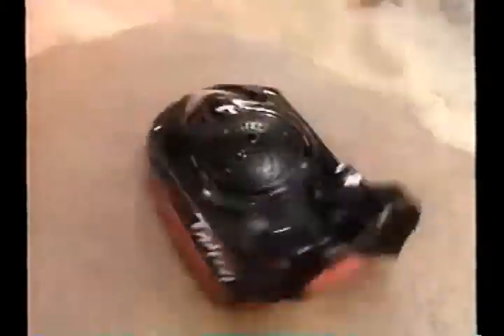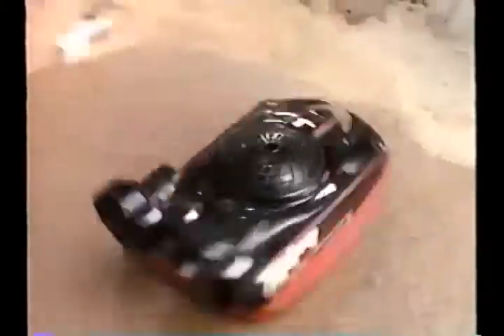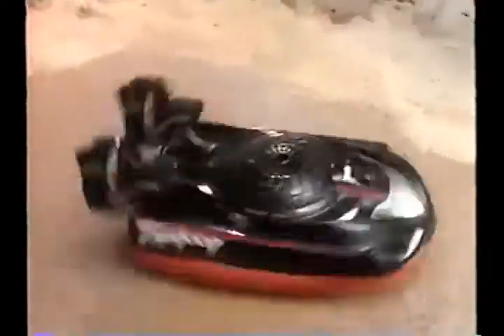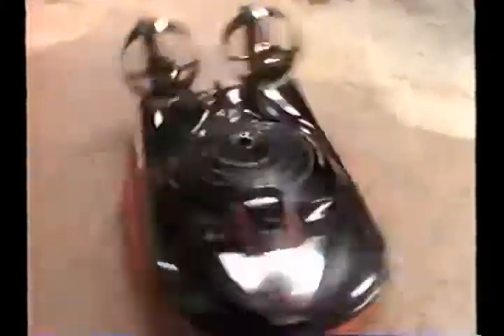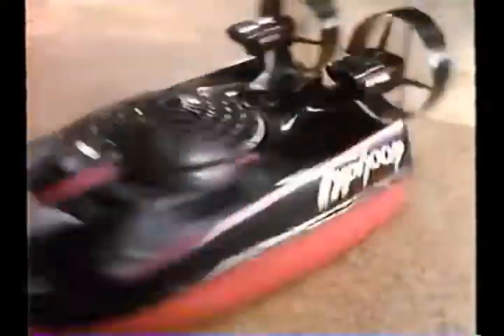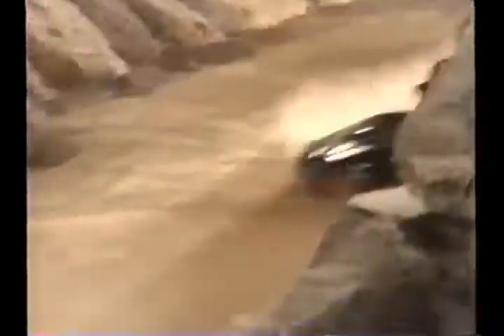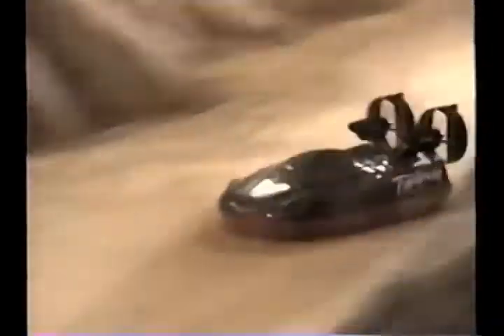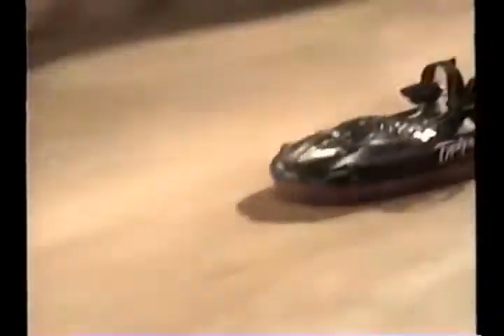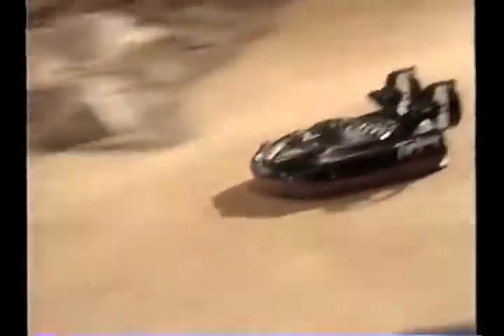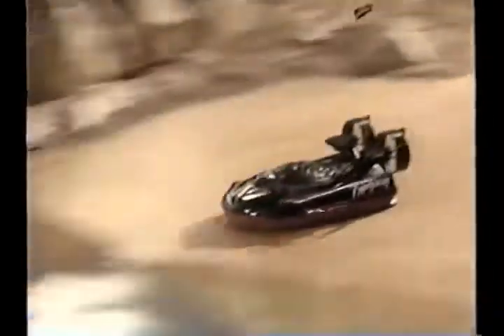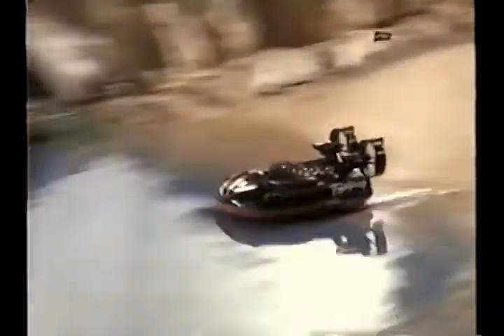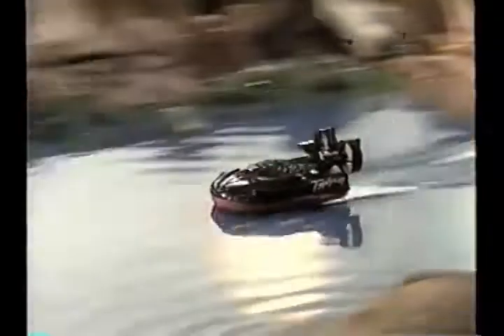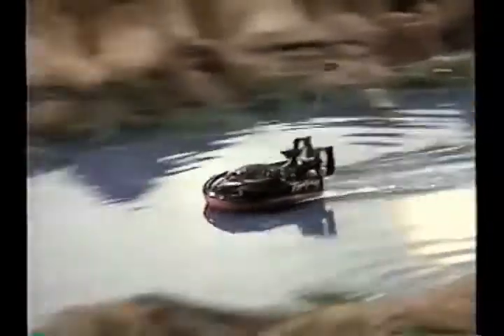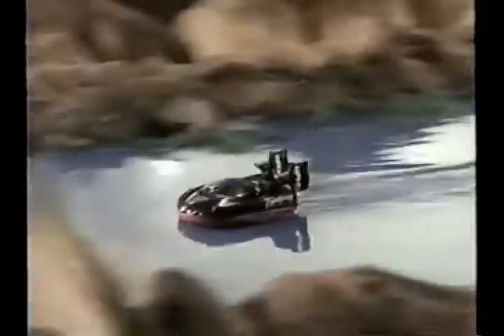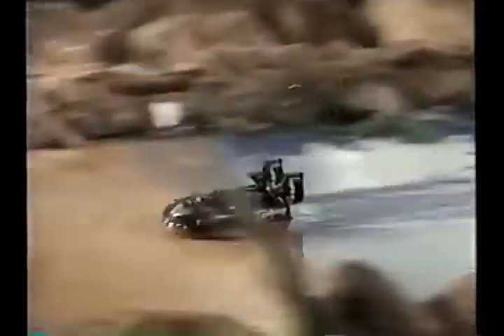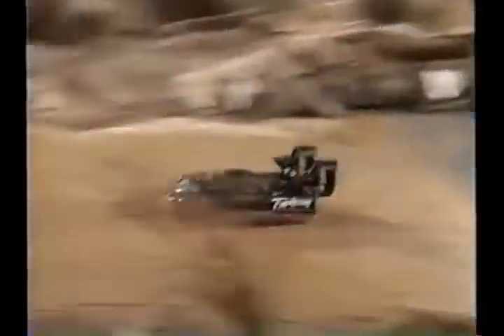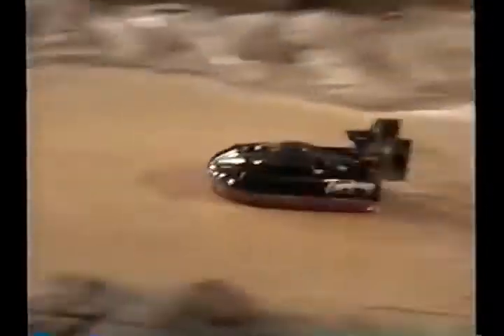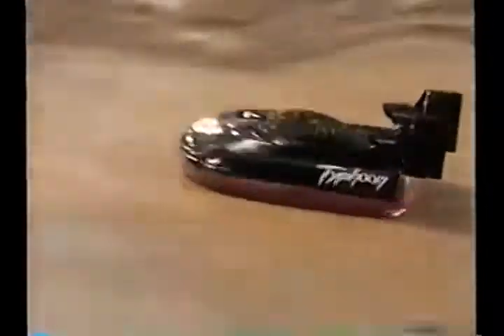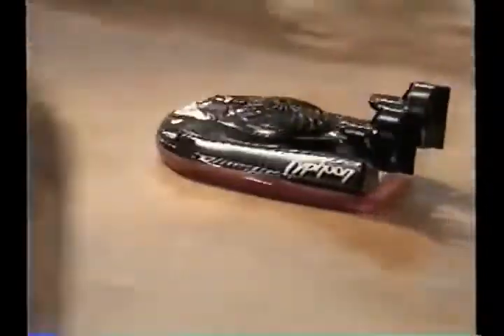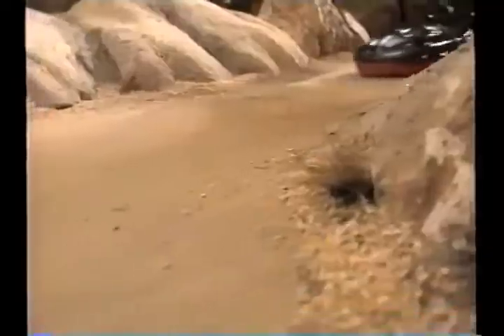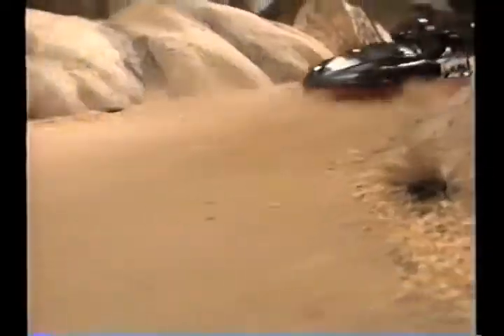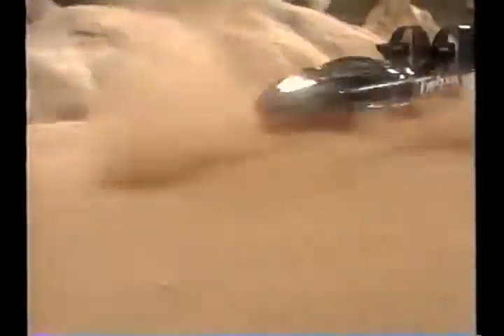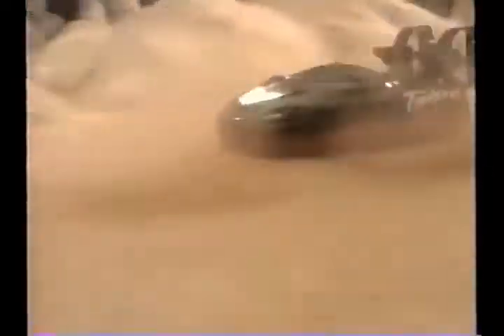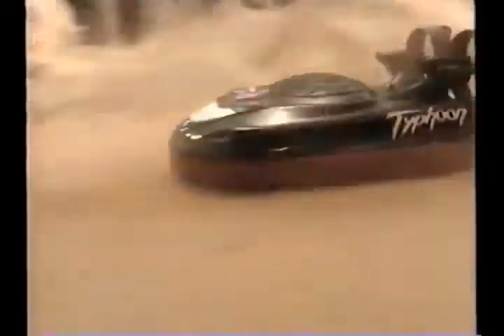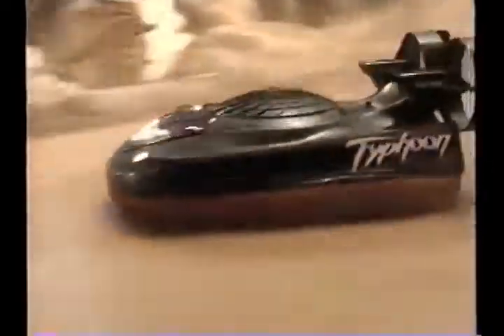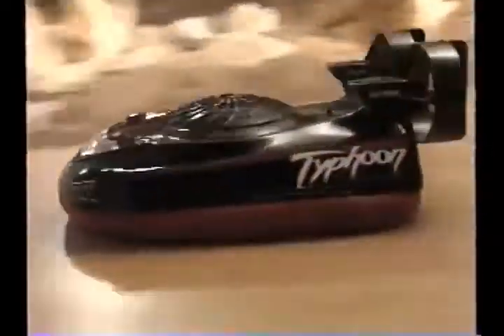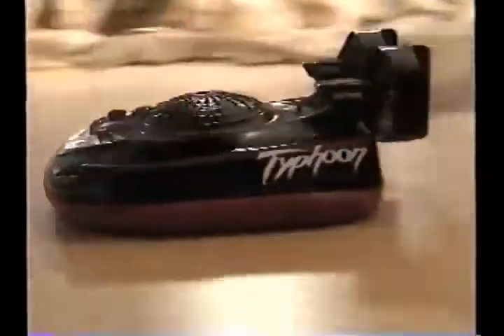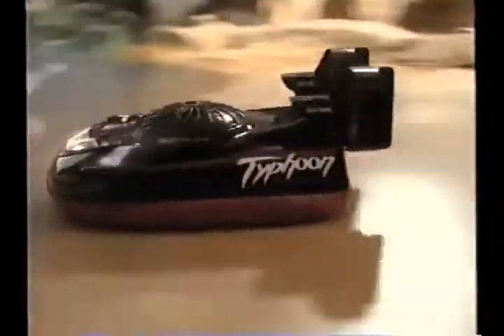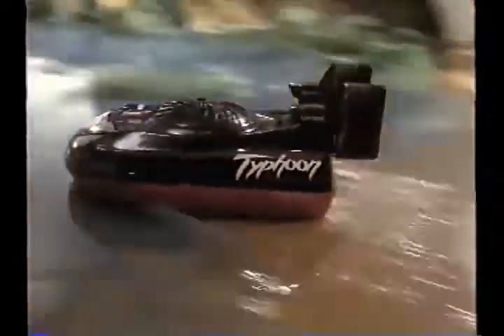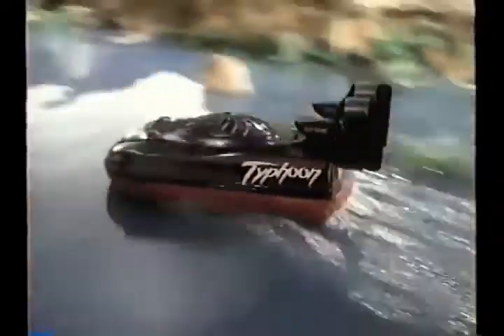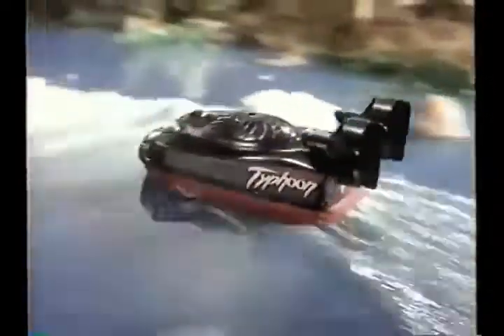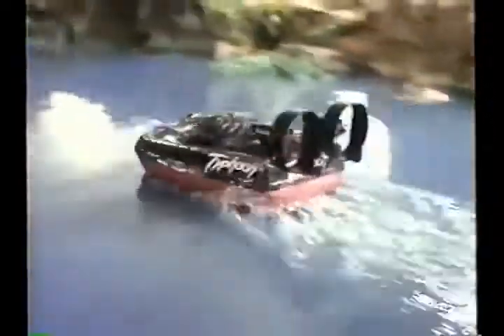Do a 360. Now, Typhoon hits the water. Incredible. The RC that runs on land and water.